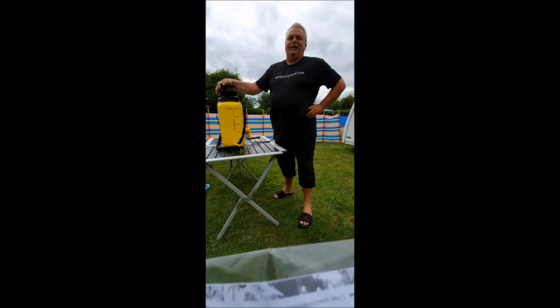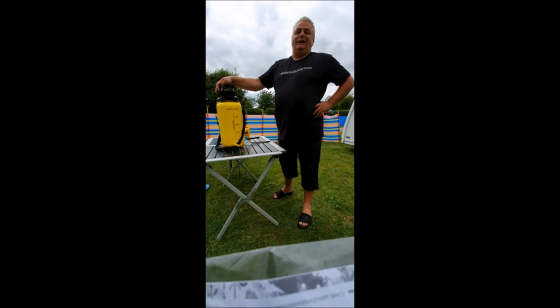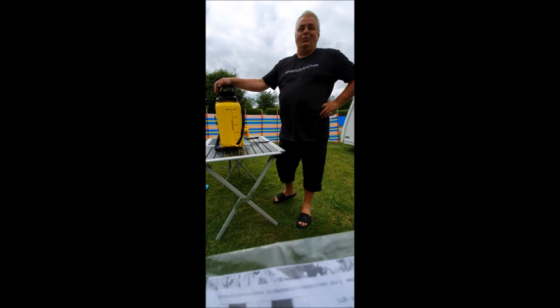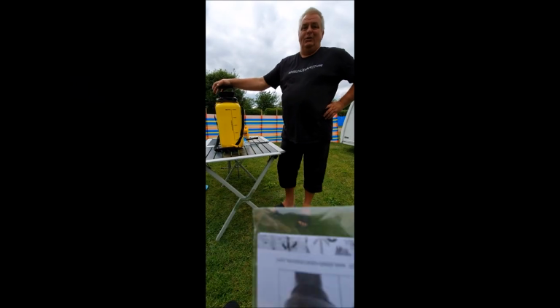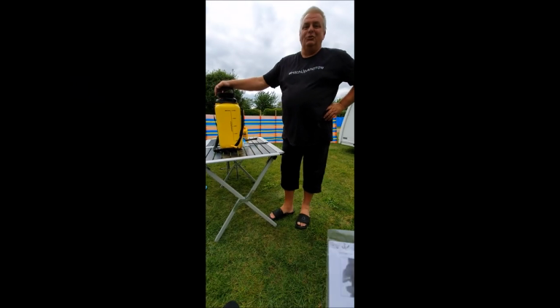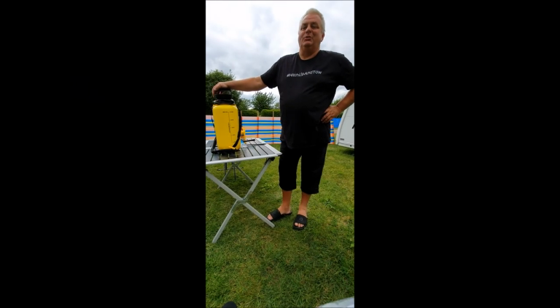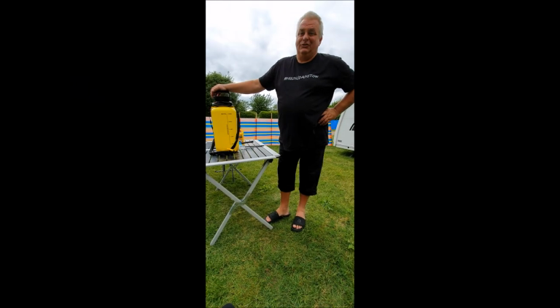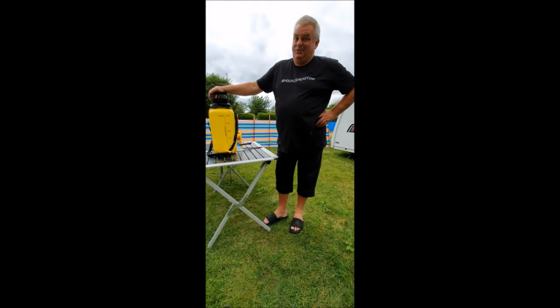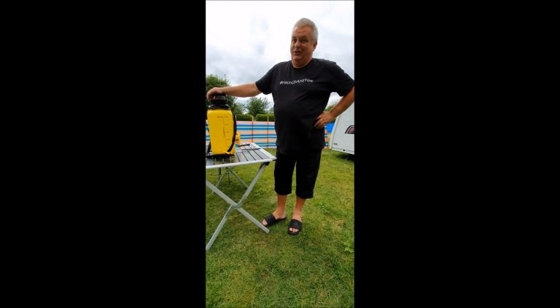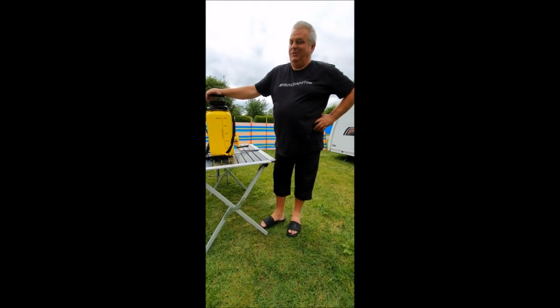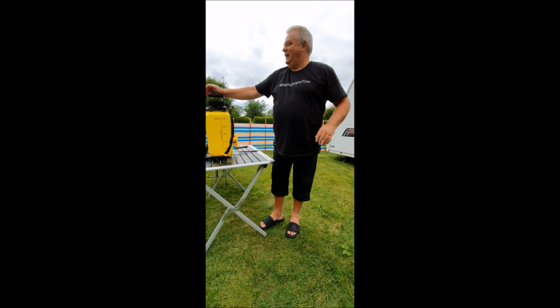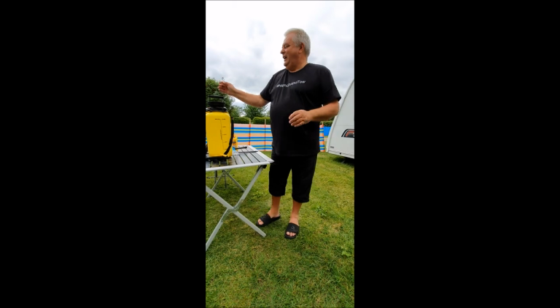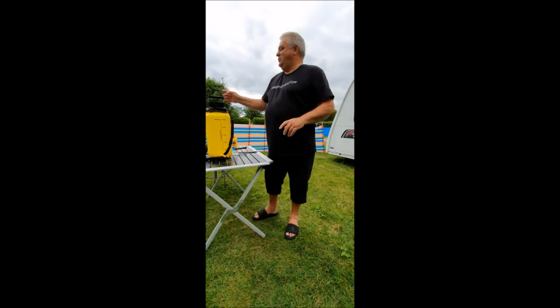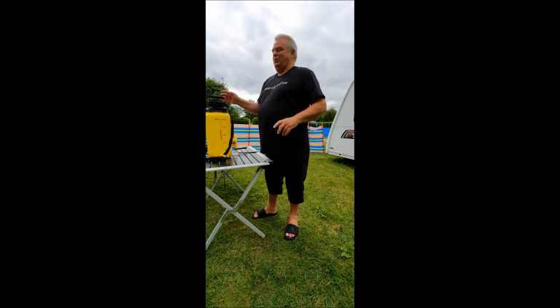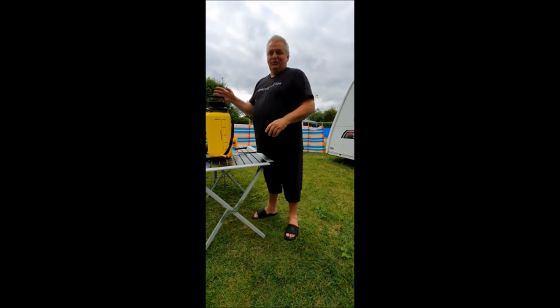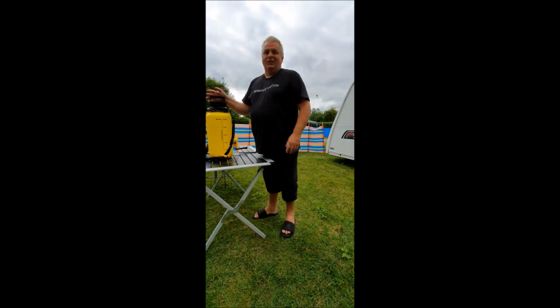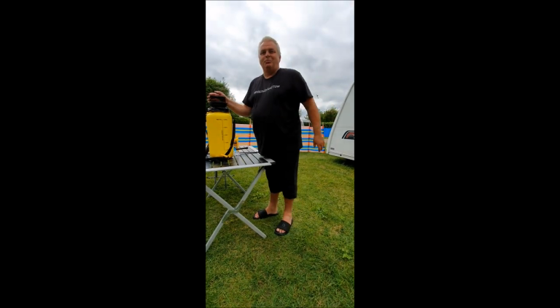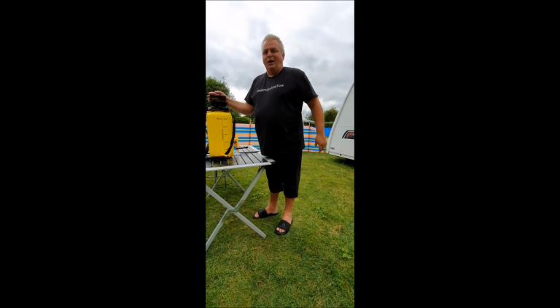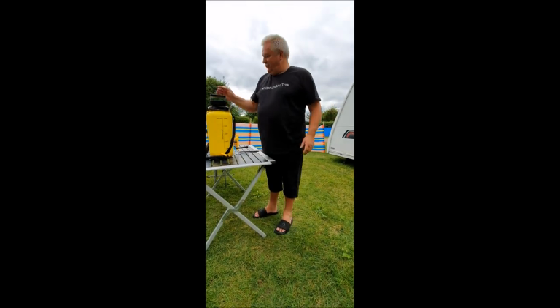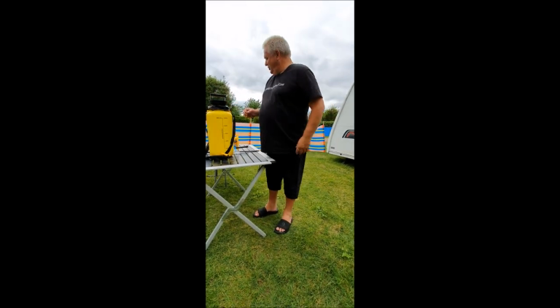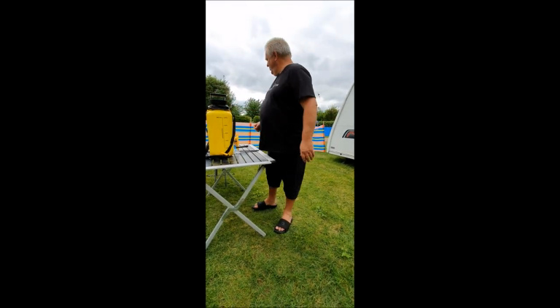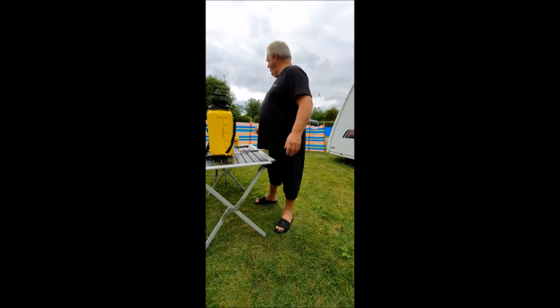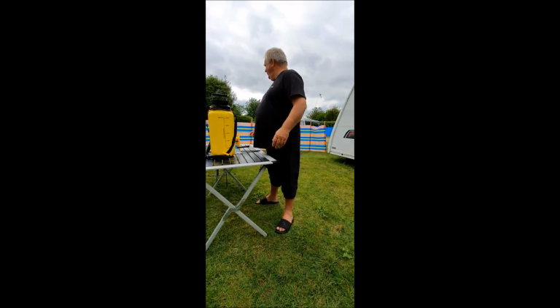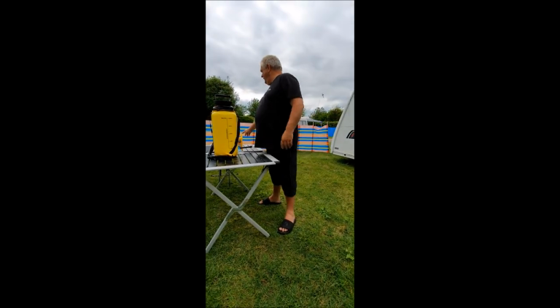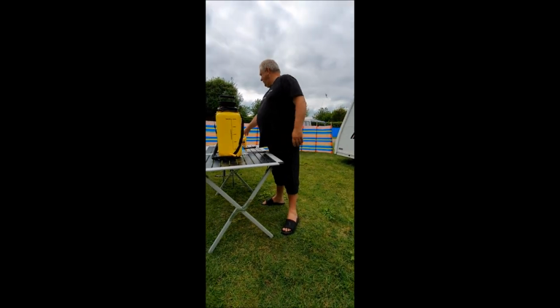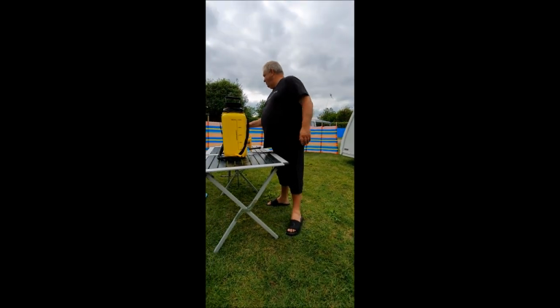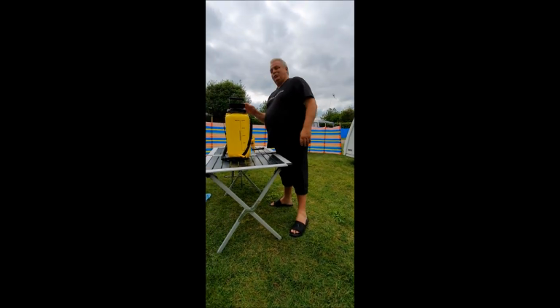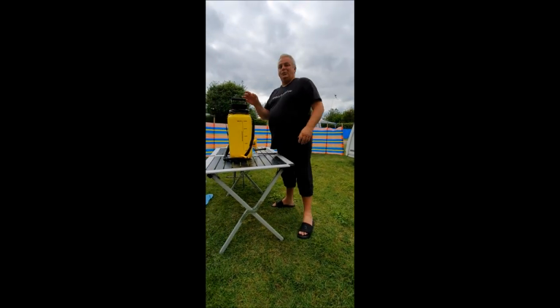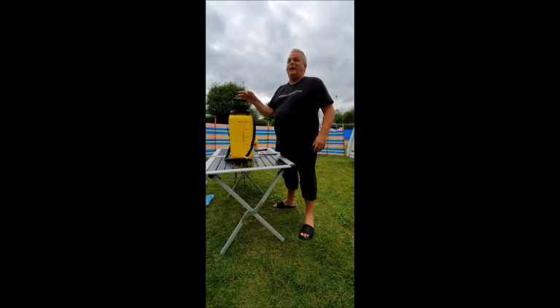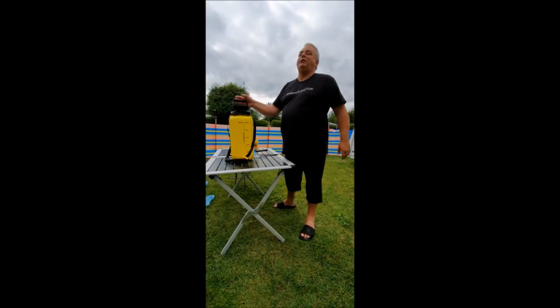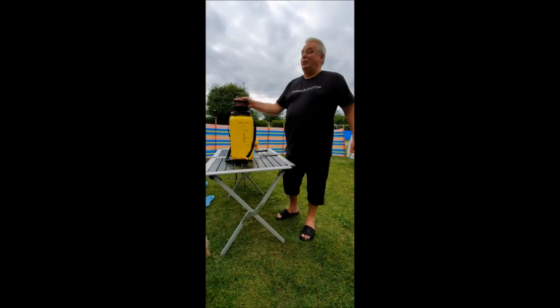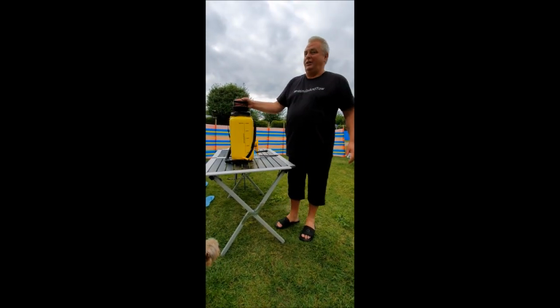And welcome to Hitch Up and Toad. As promised, part two of the portable power washer.